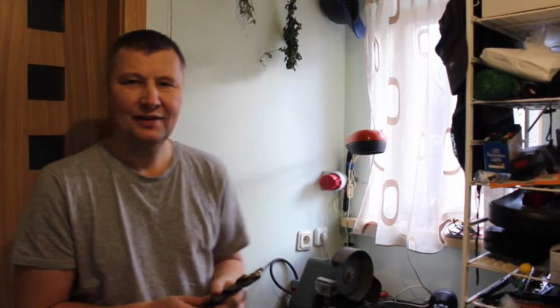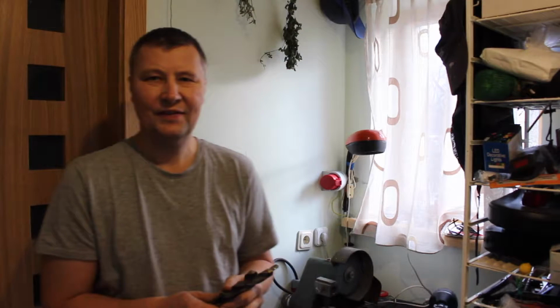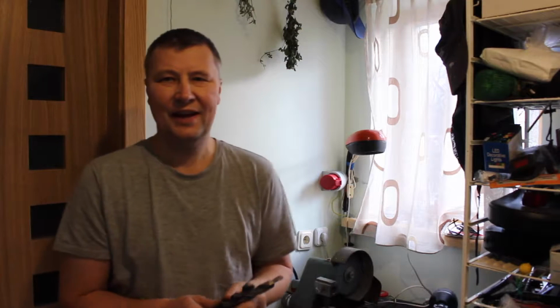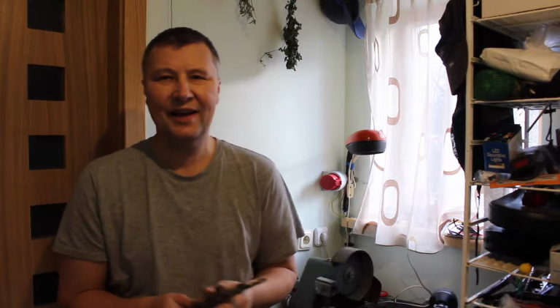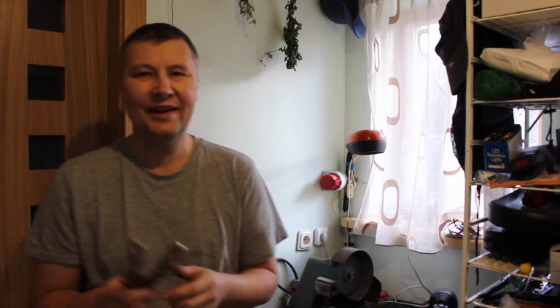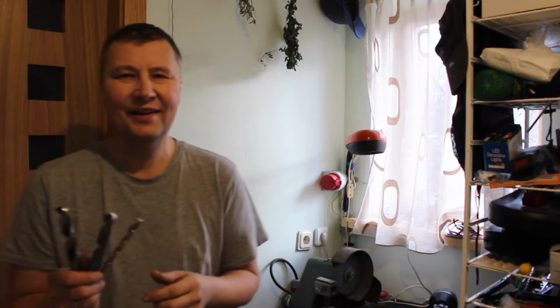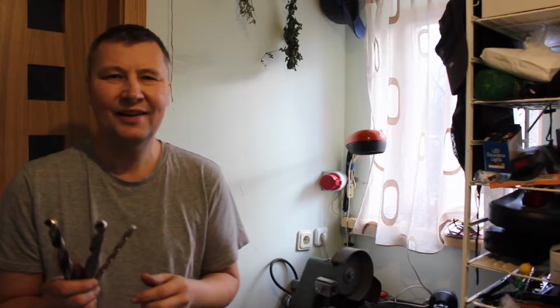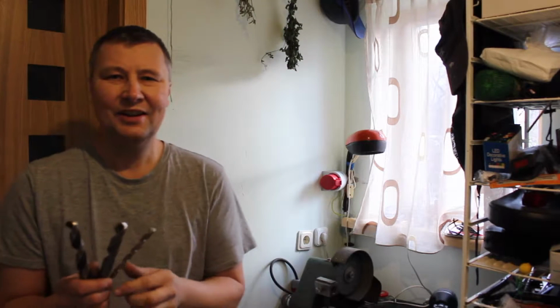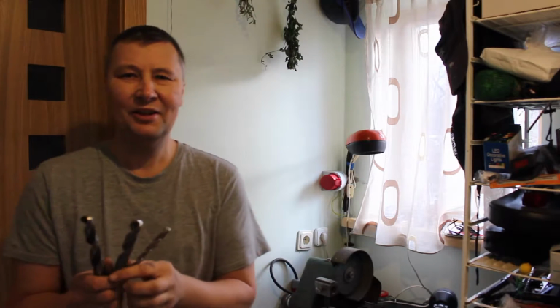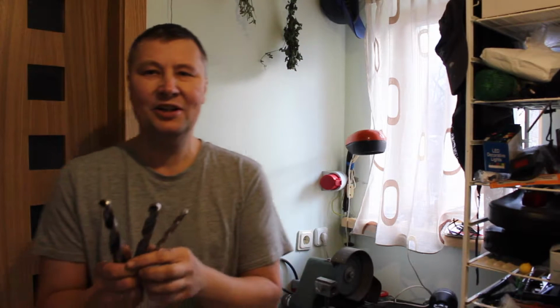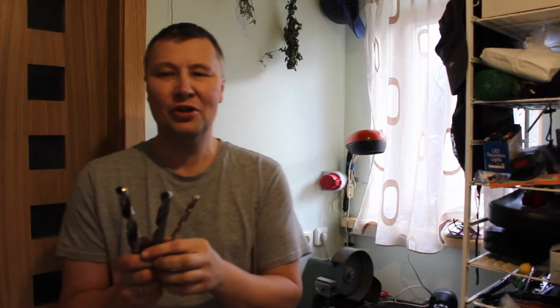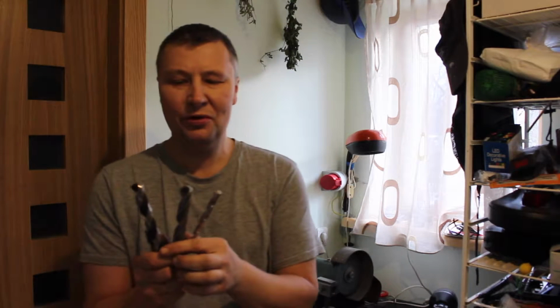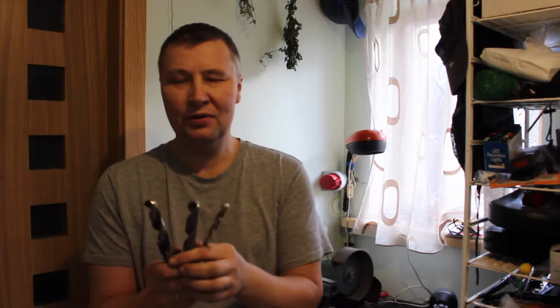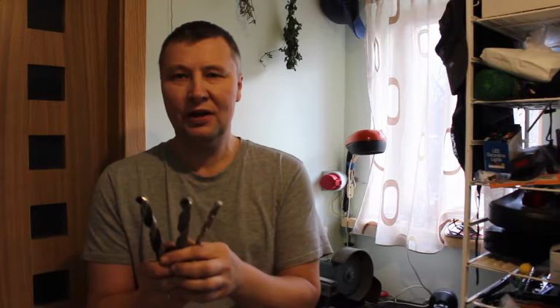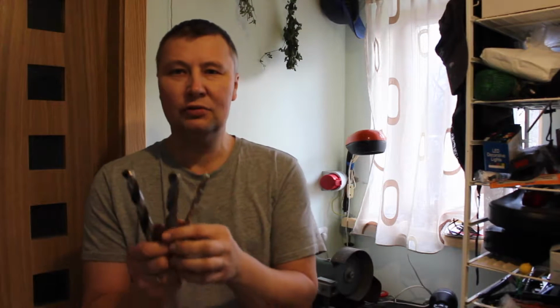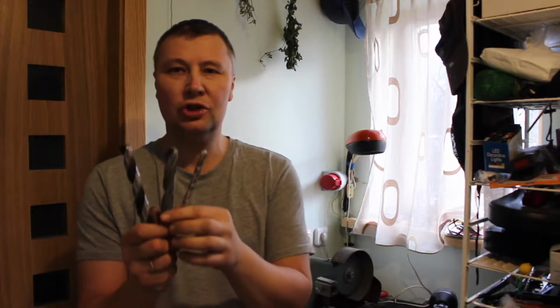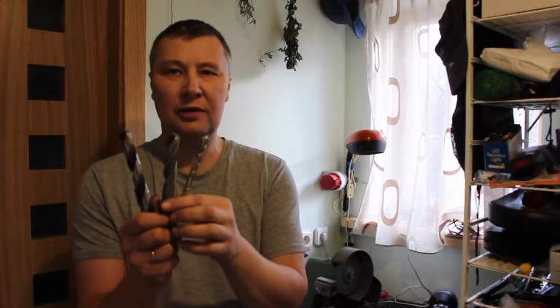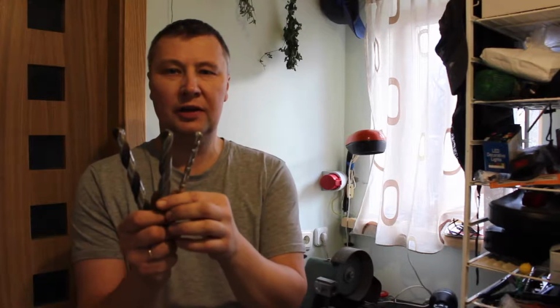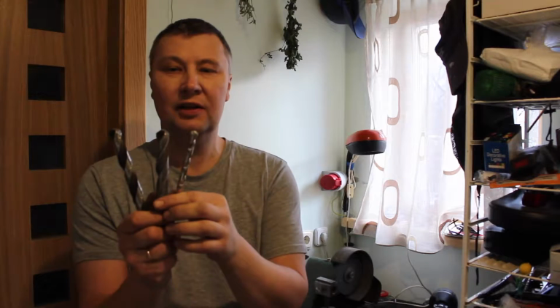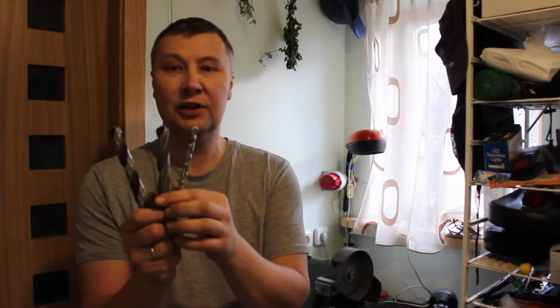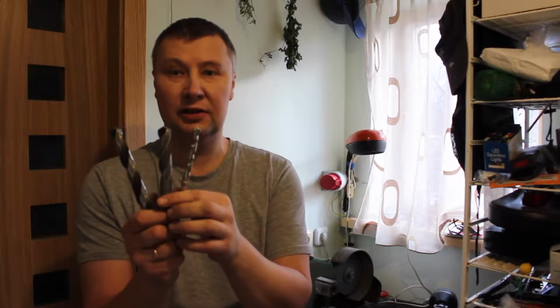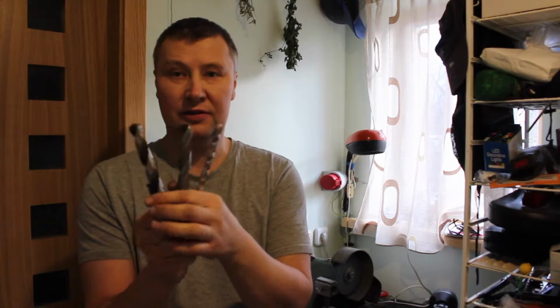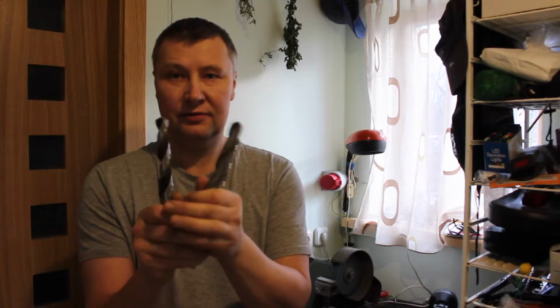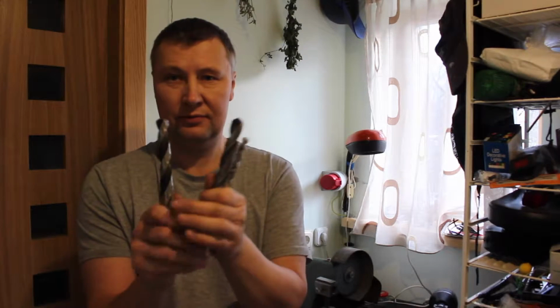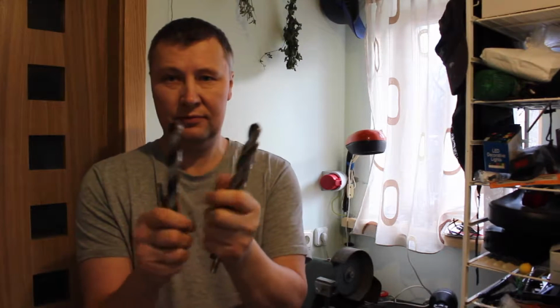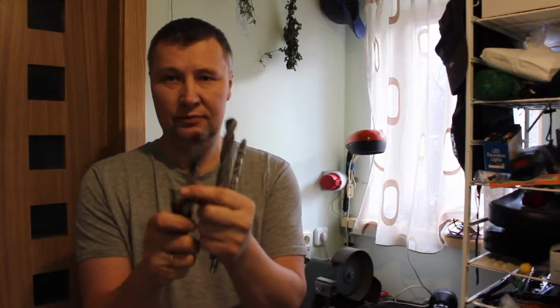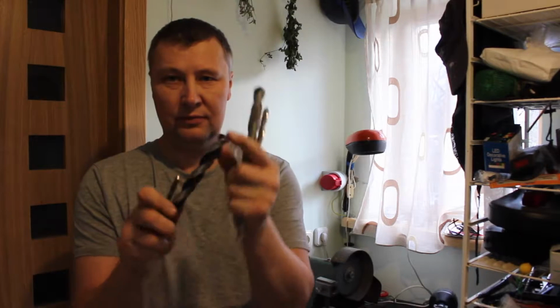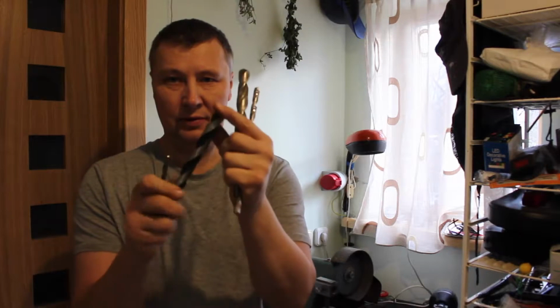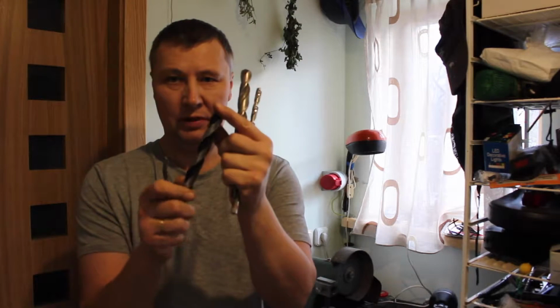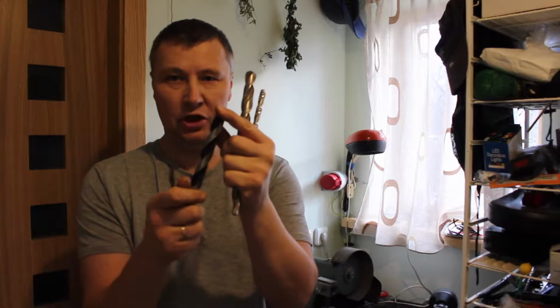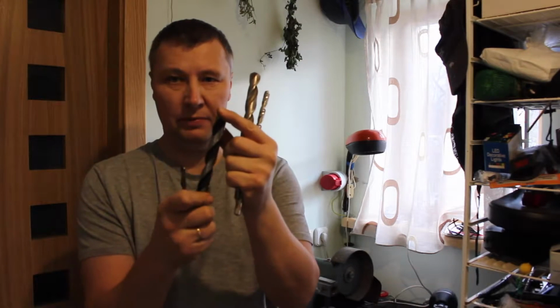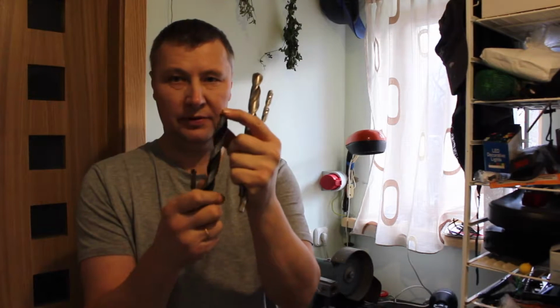Hey again! Today I show you how to sharpen the drills. Make the sharpest.